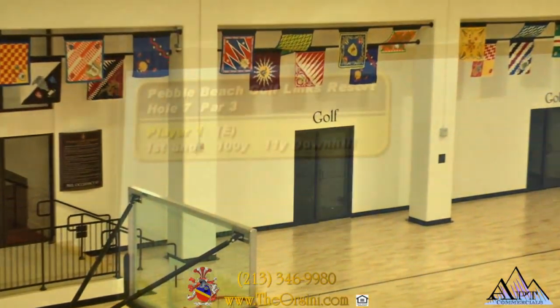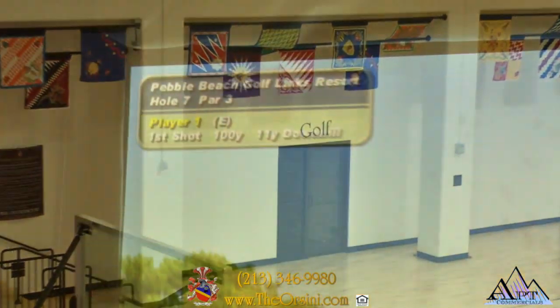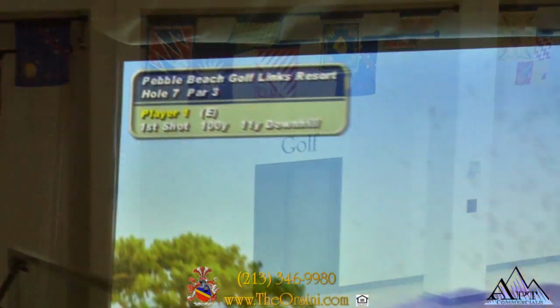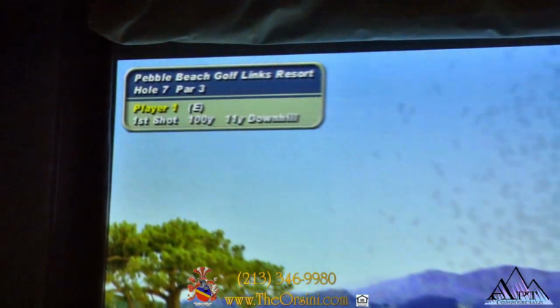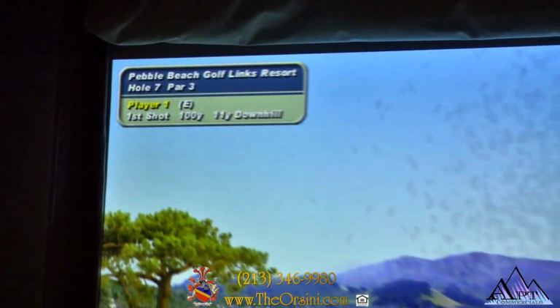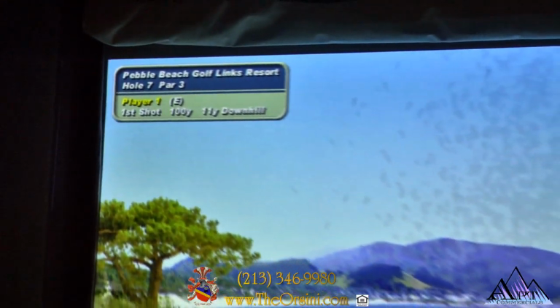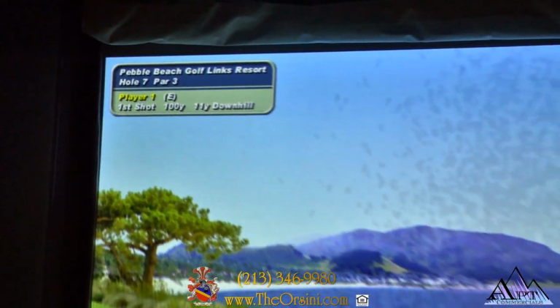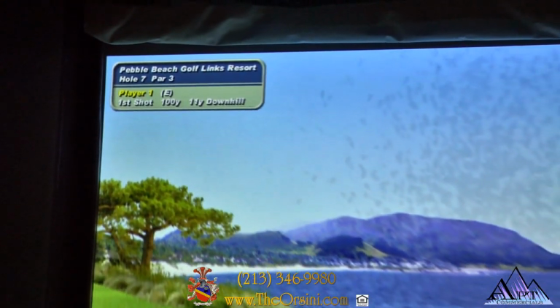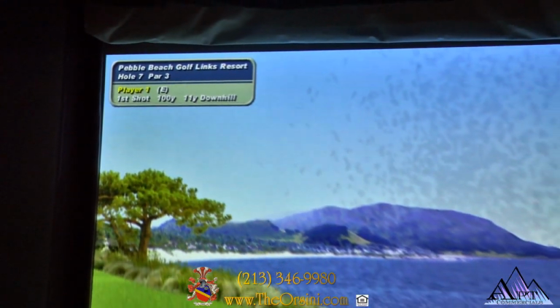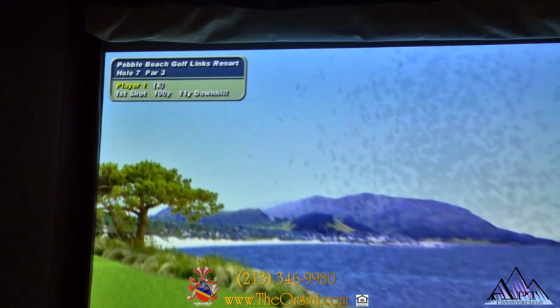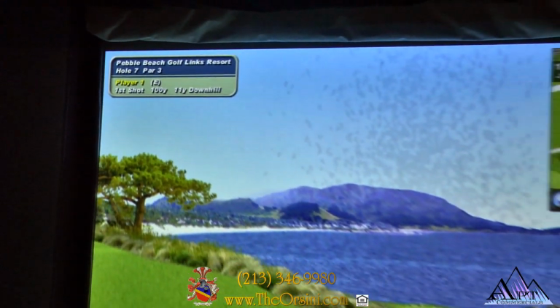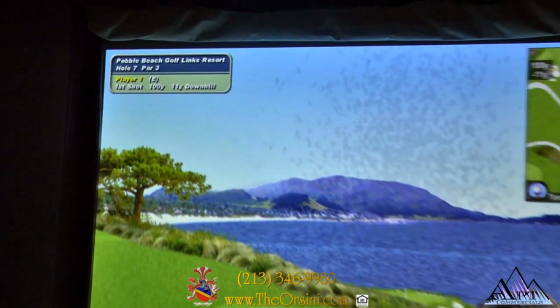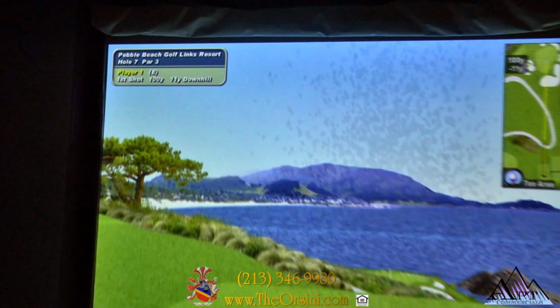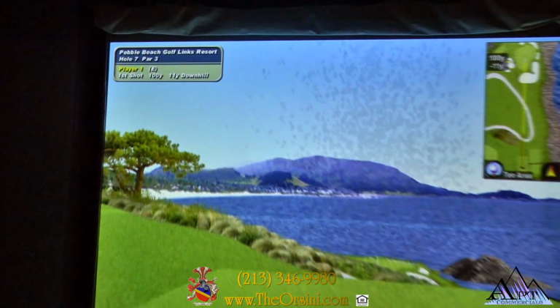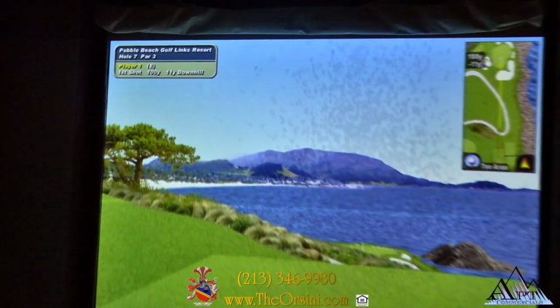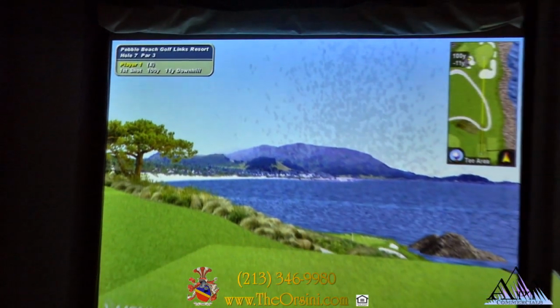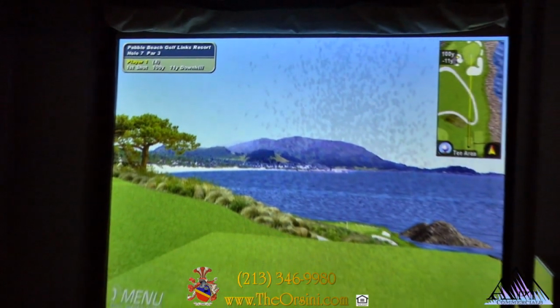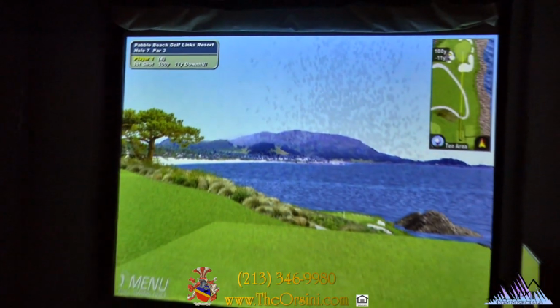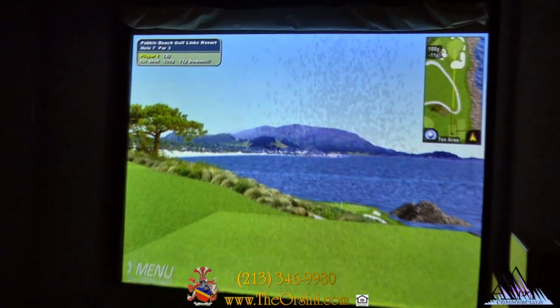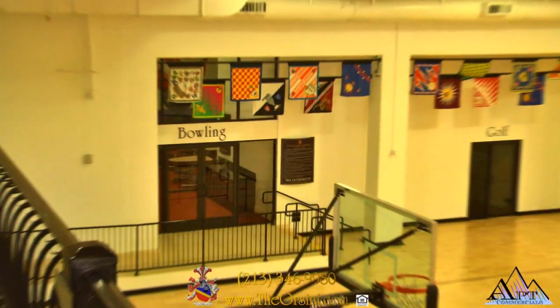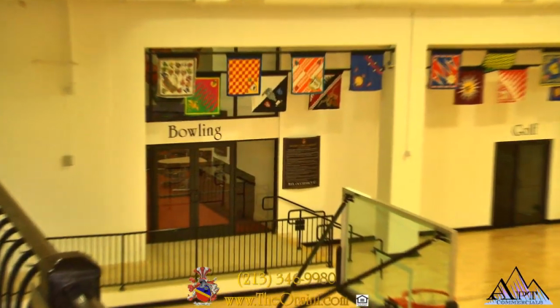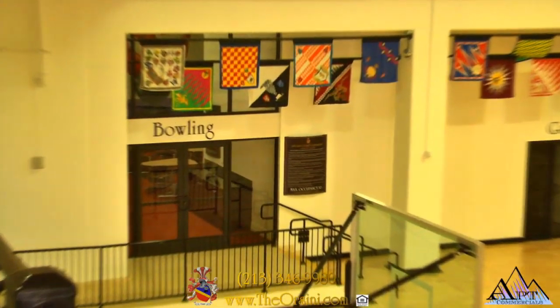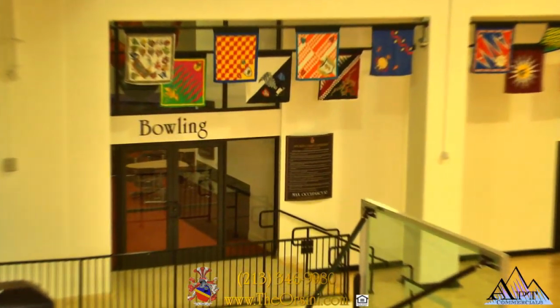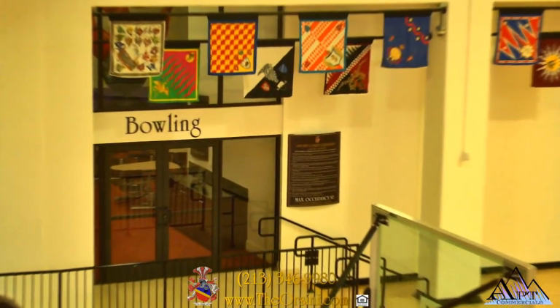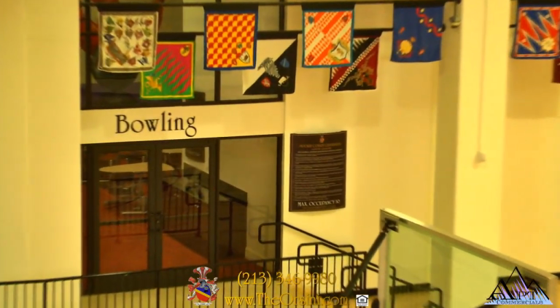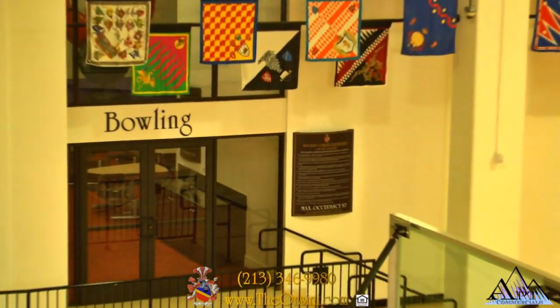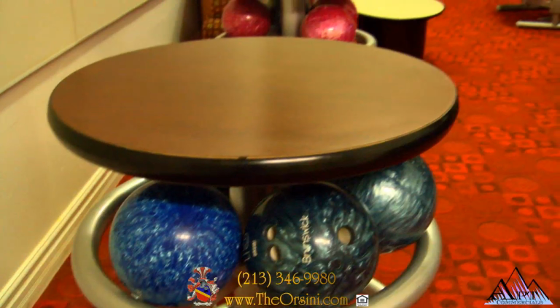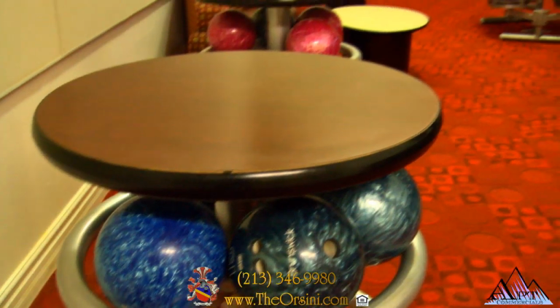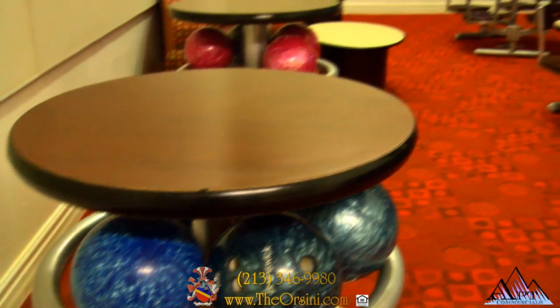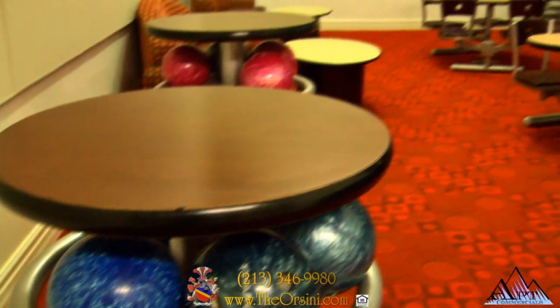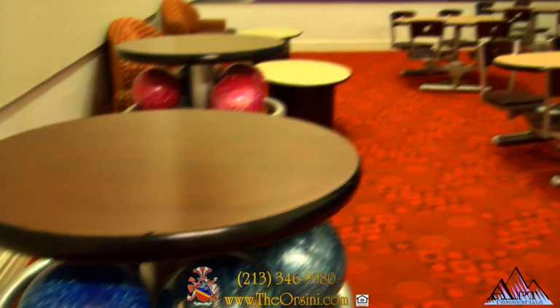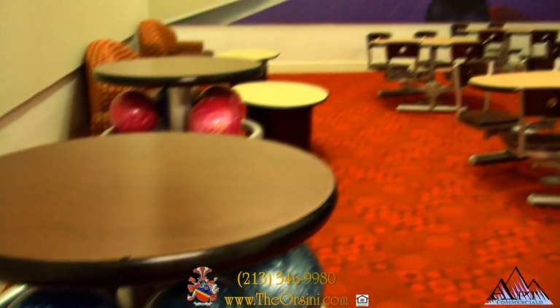Improve your golf game in our virtual golf center, or bowl a frame or two in our Brunswick virtual bowling alley.